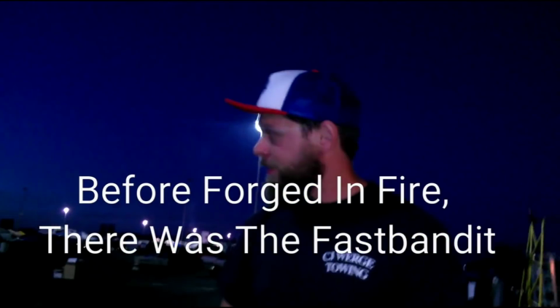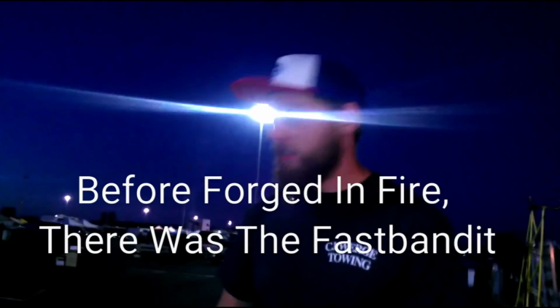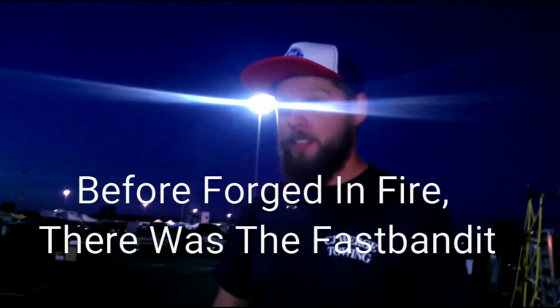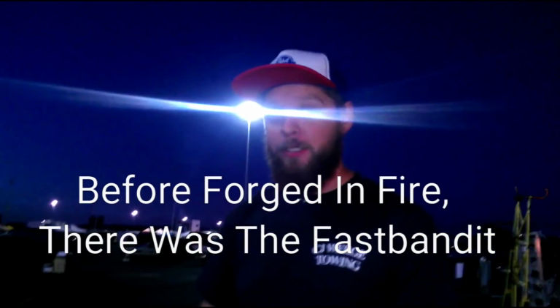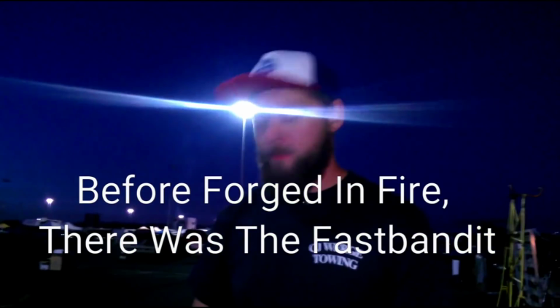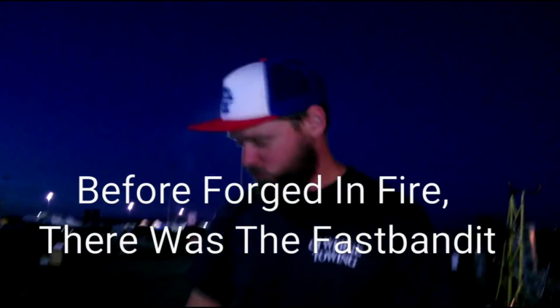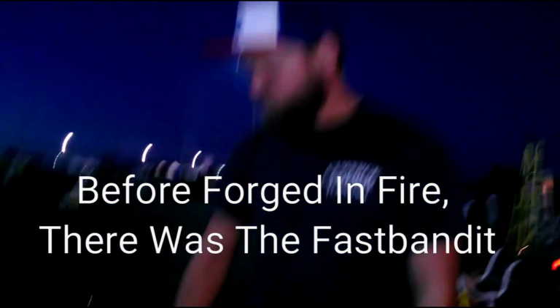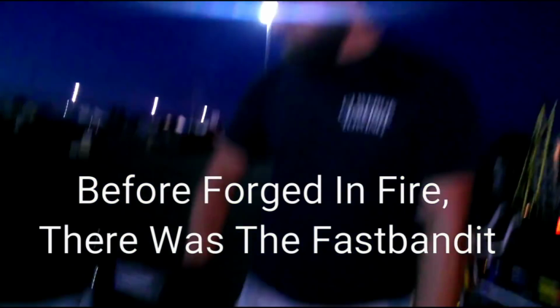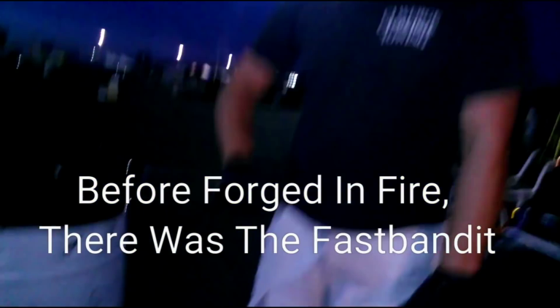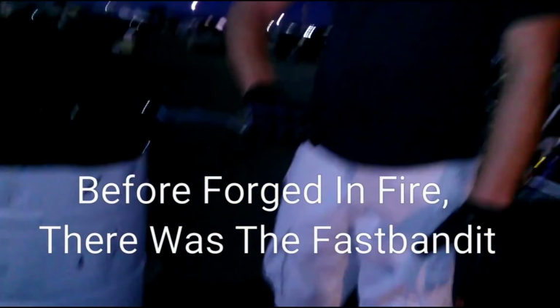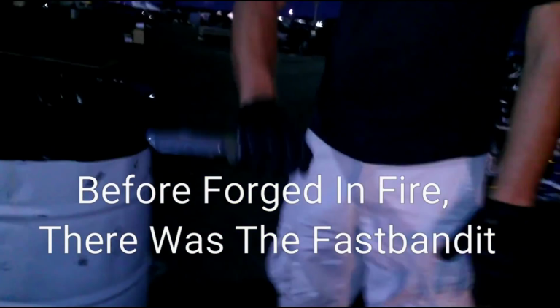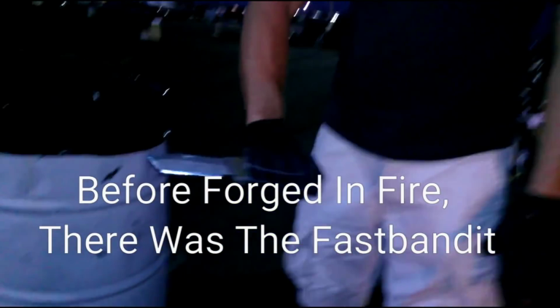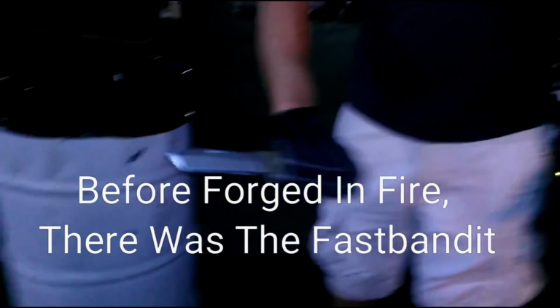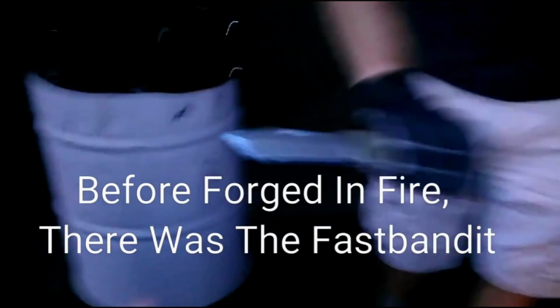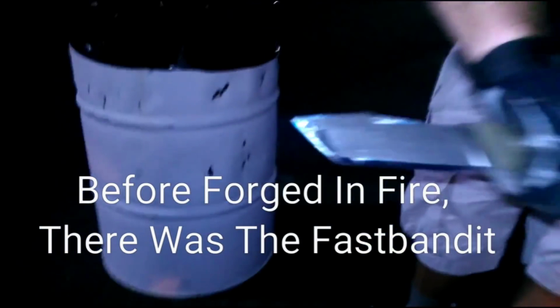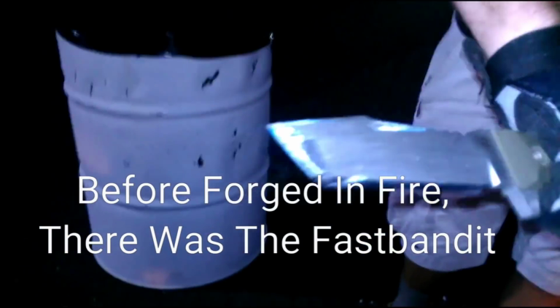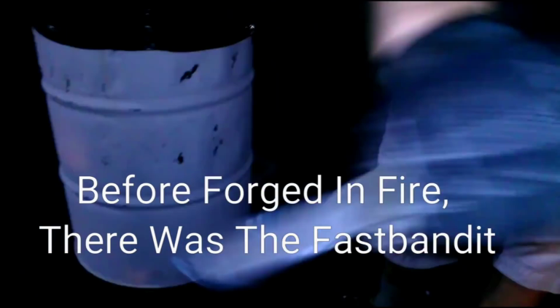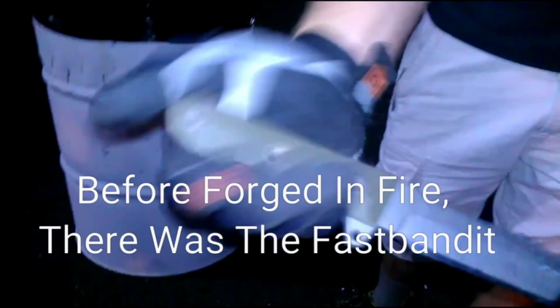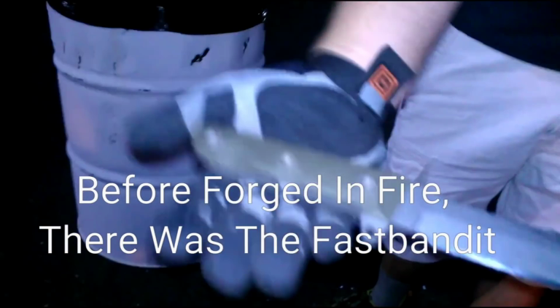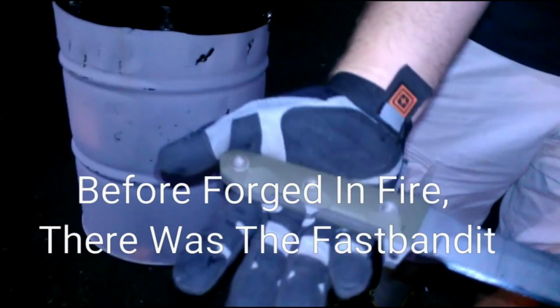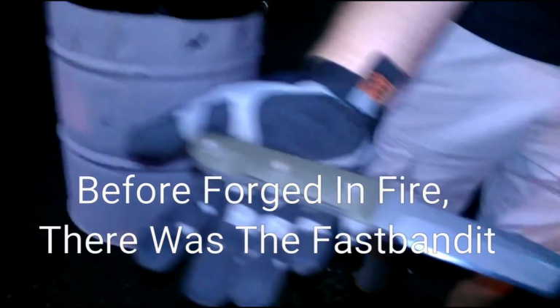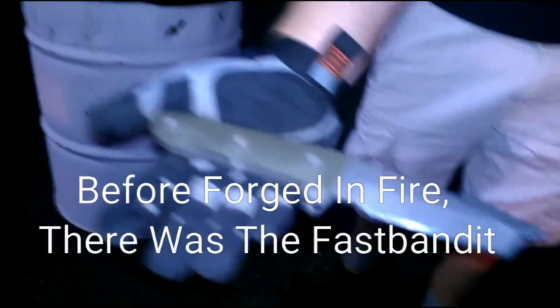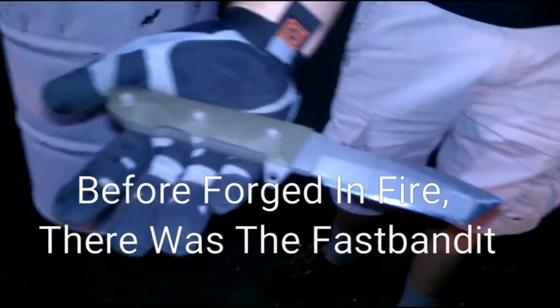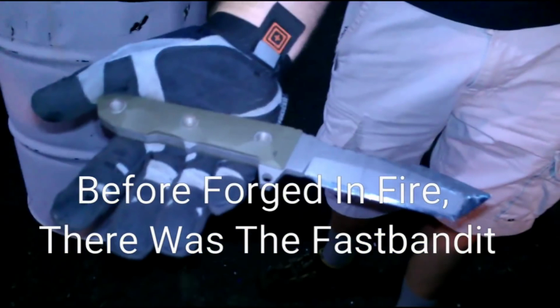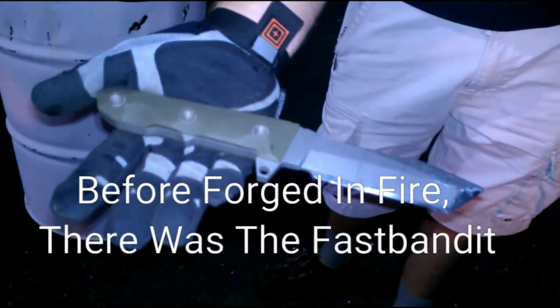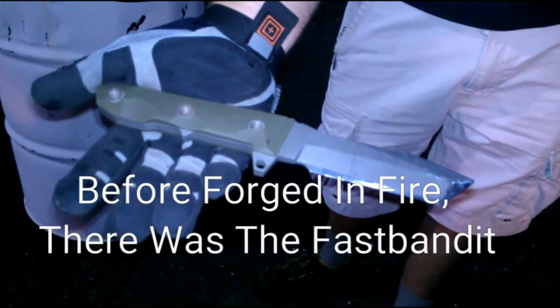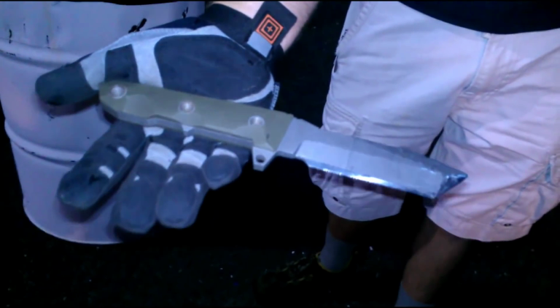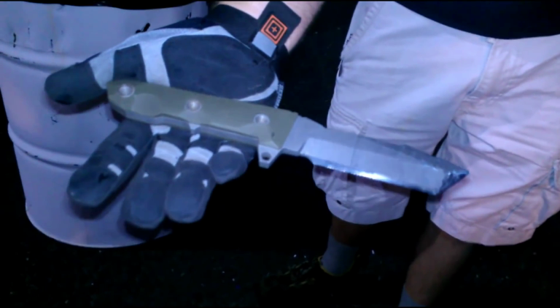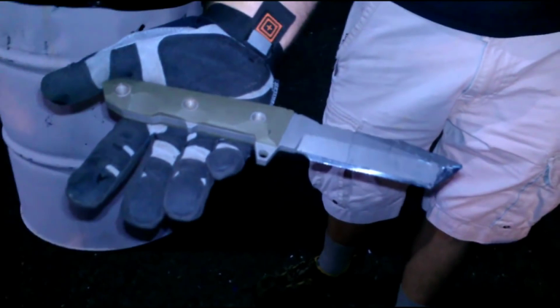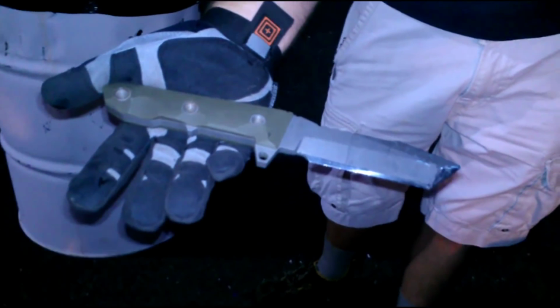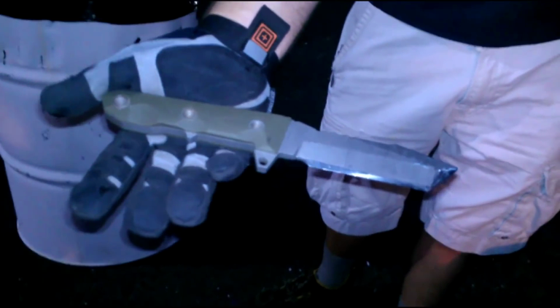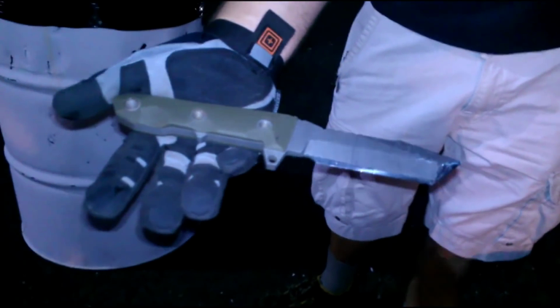You ready? Let's see the knife. Pretty rare.